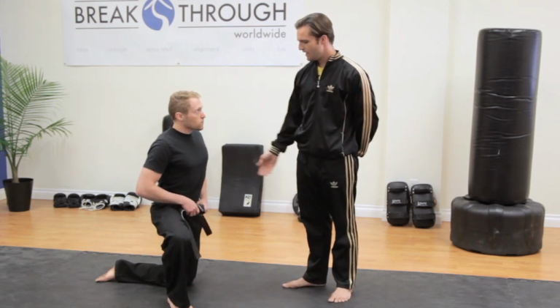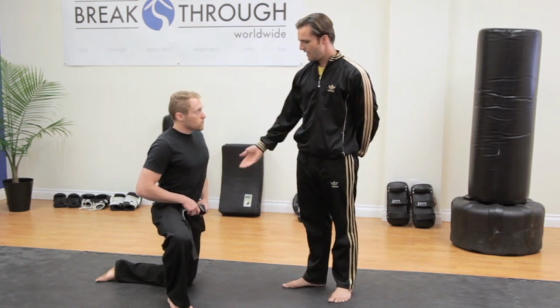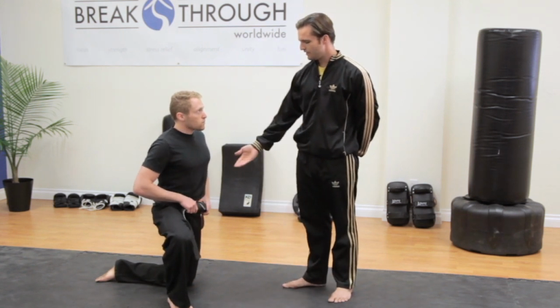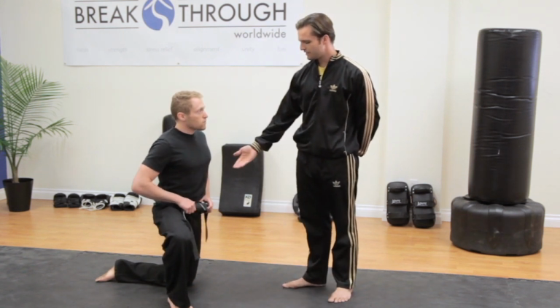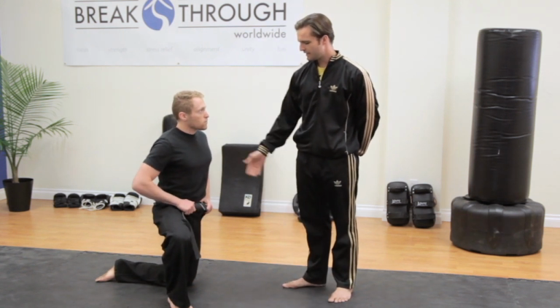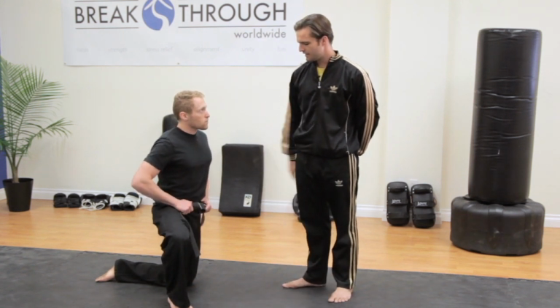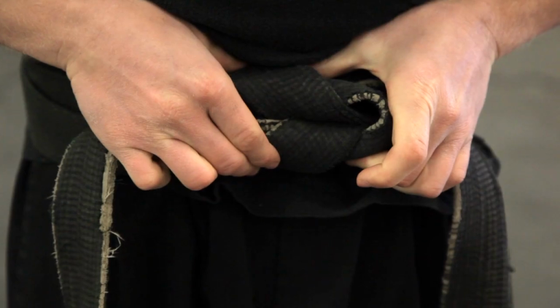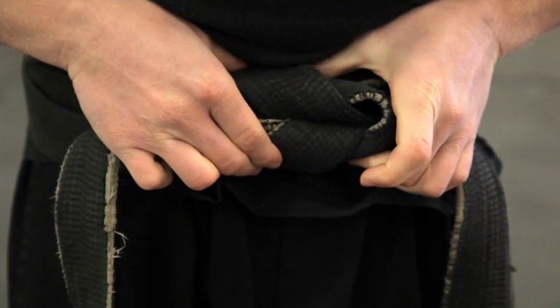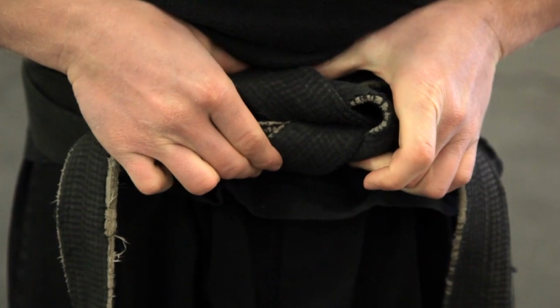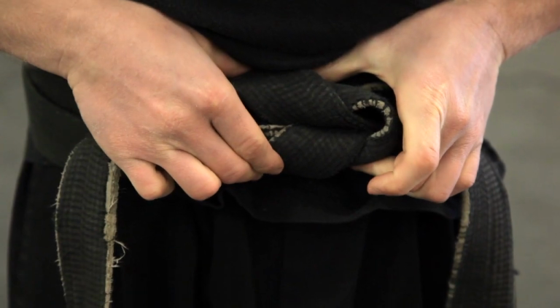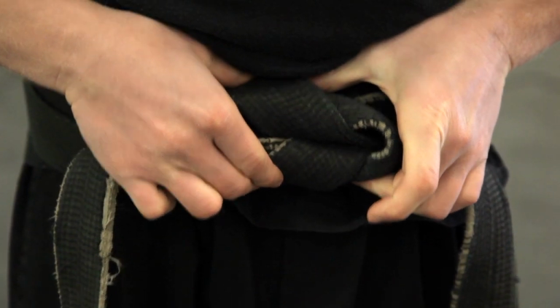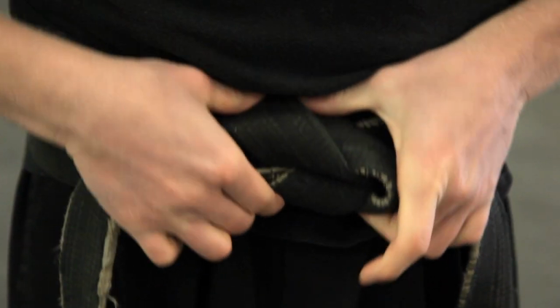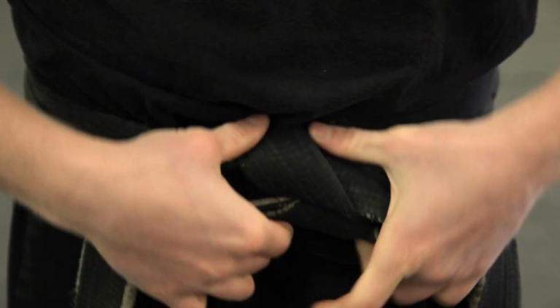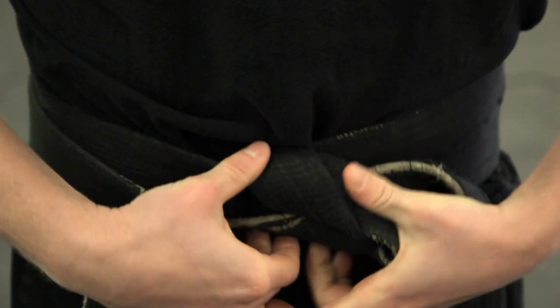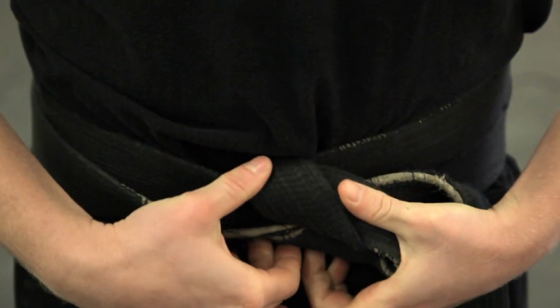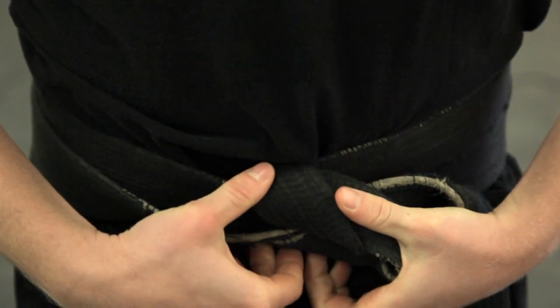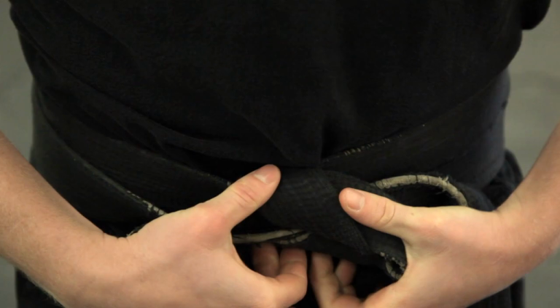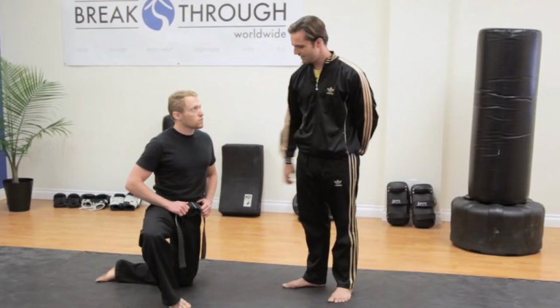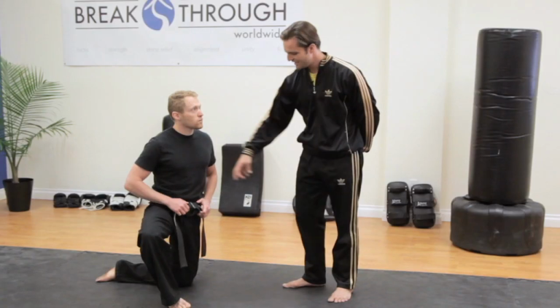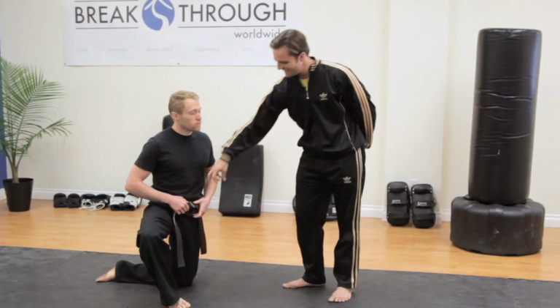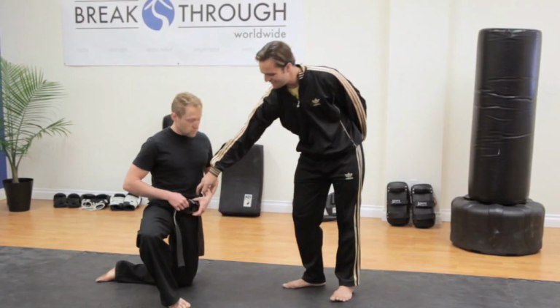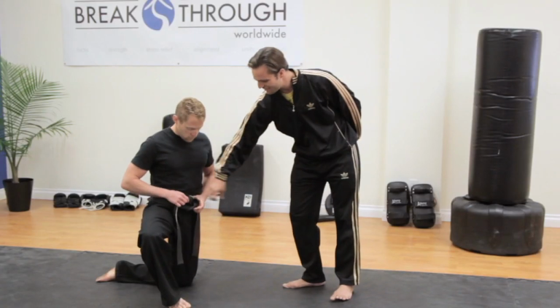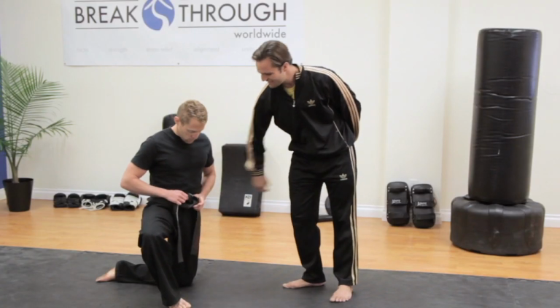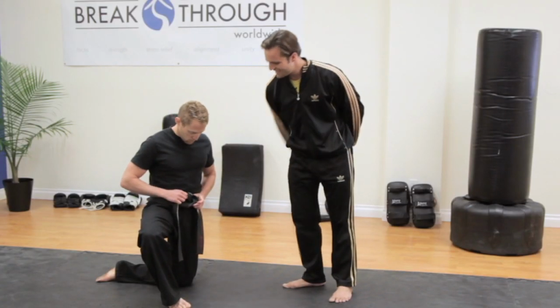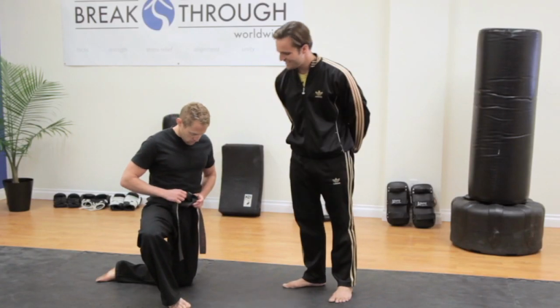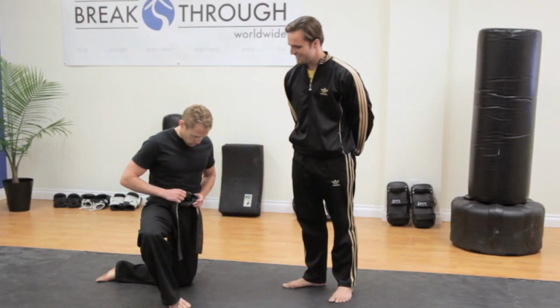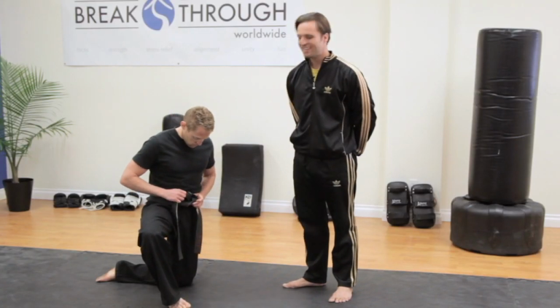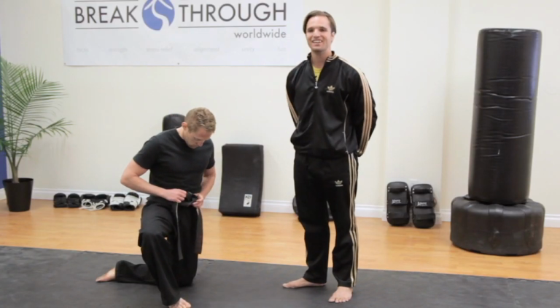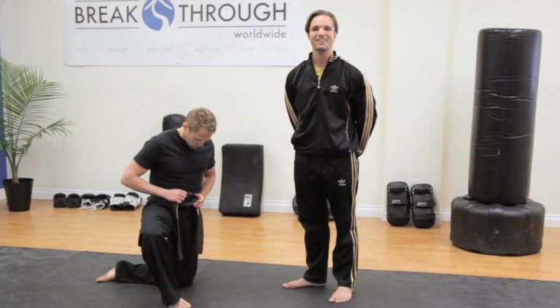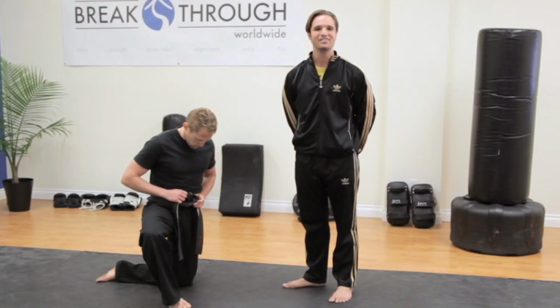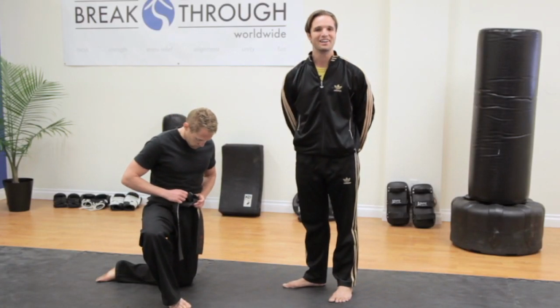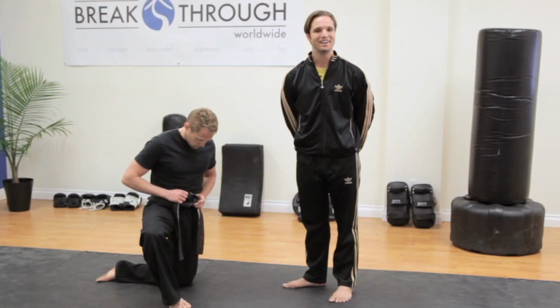If it looks like this, with a fortune cookie in the front, you know you've got it right.